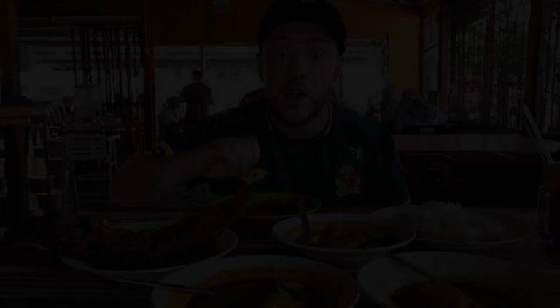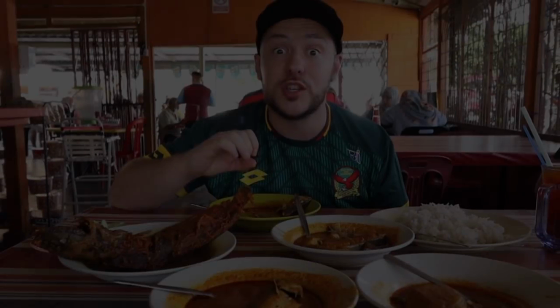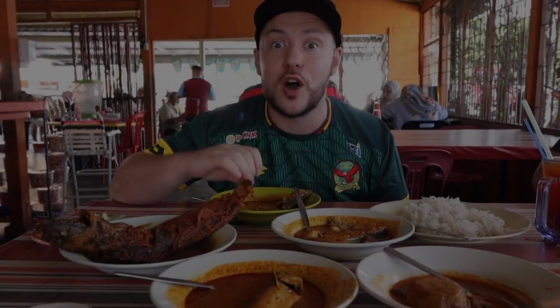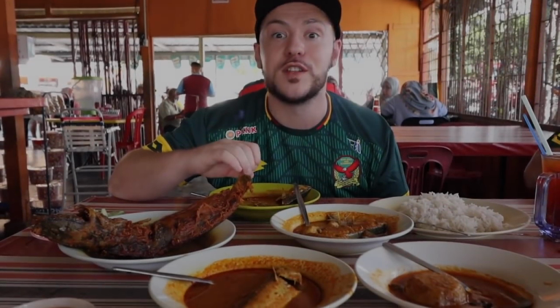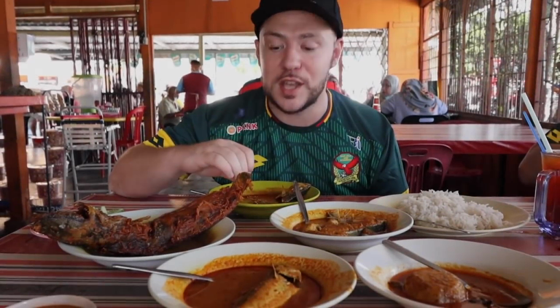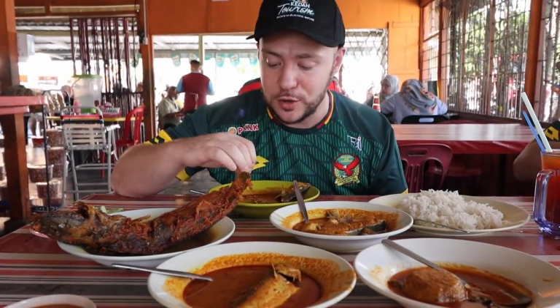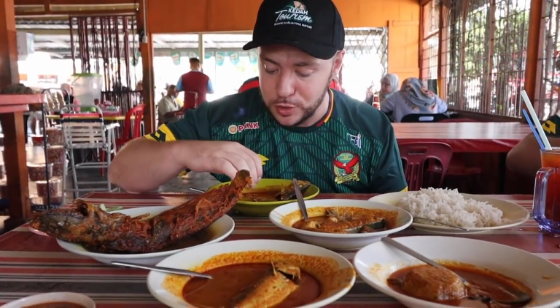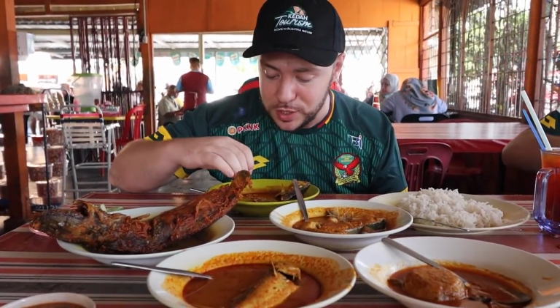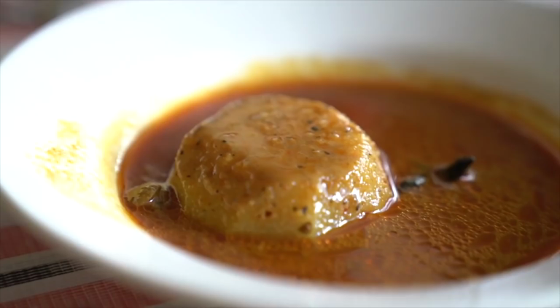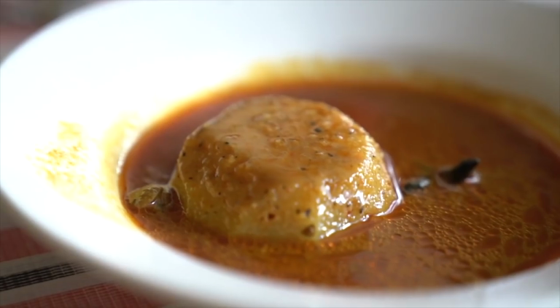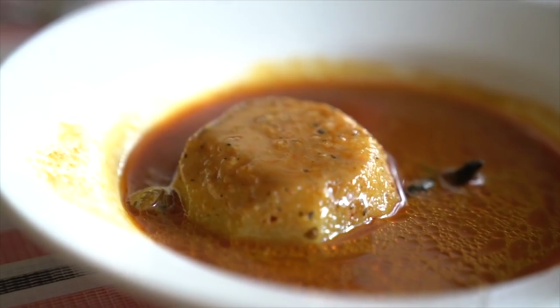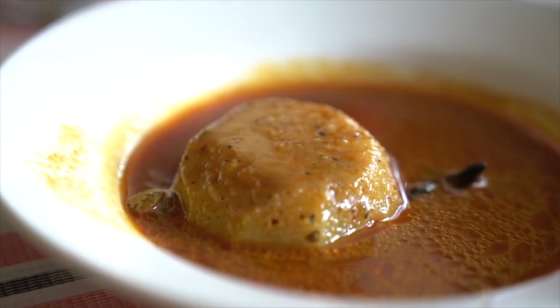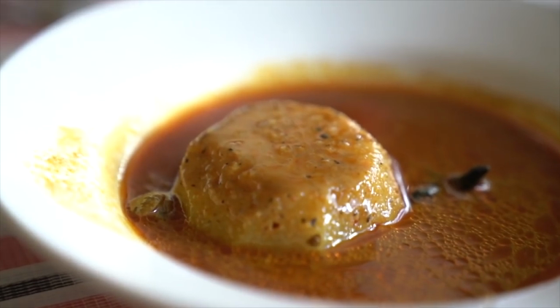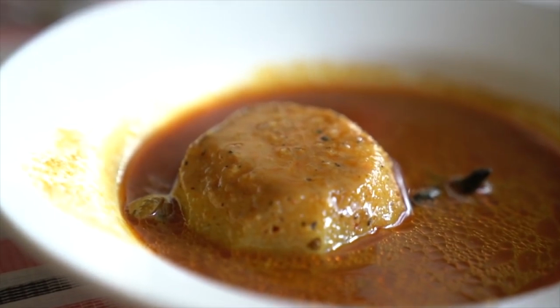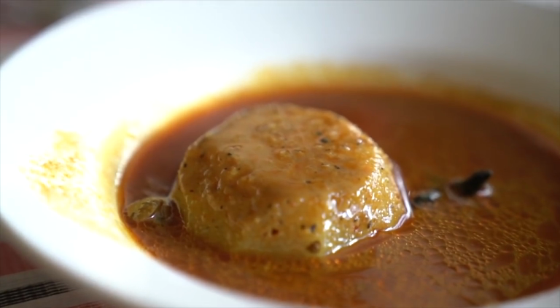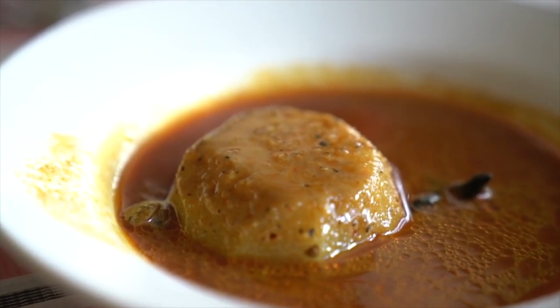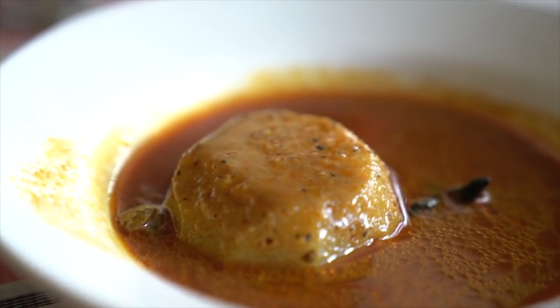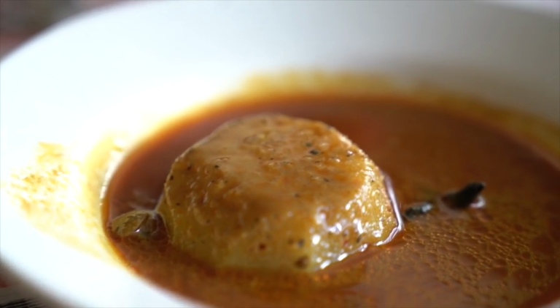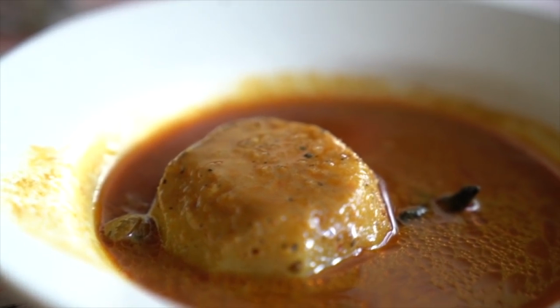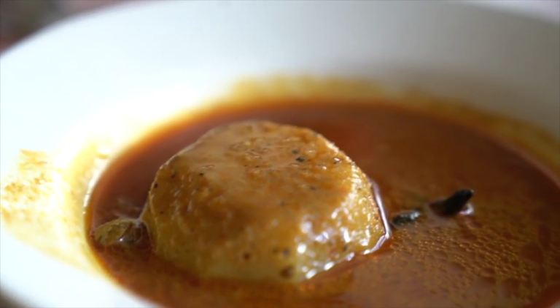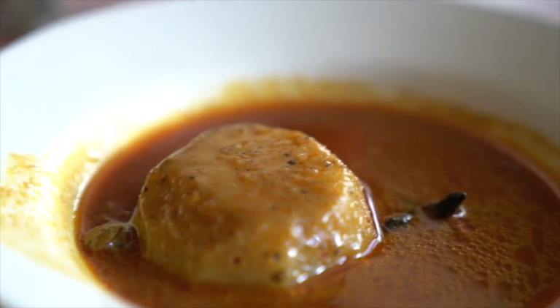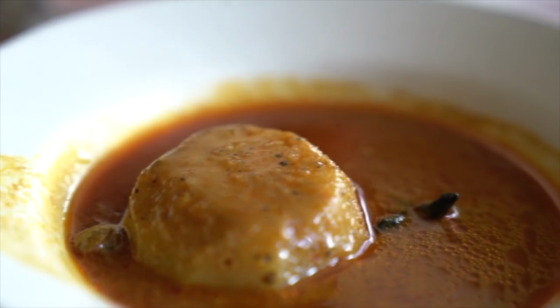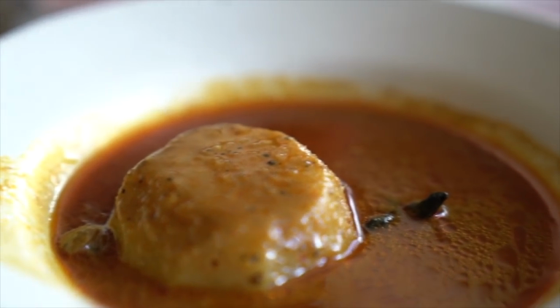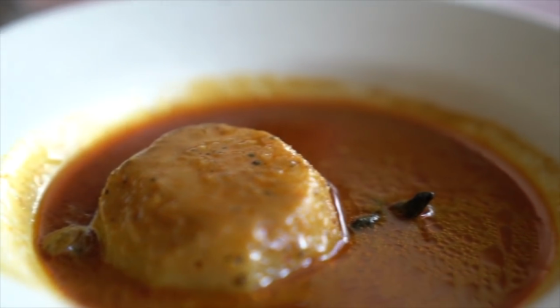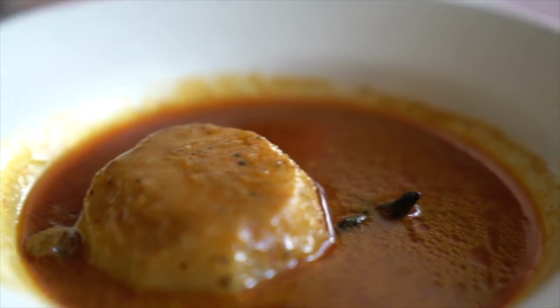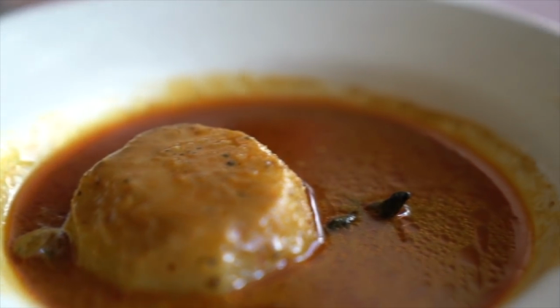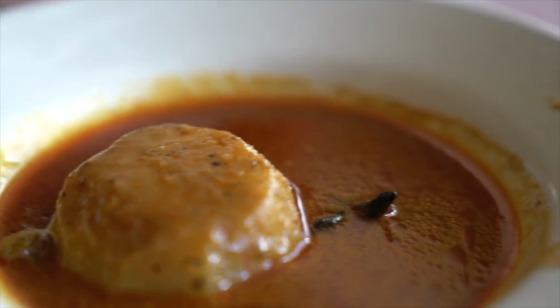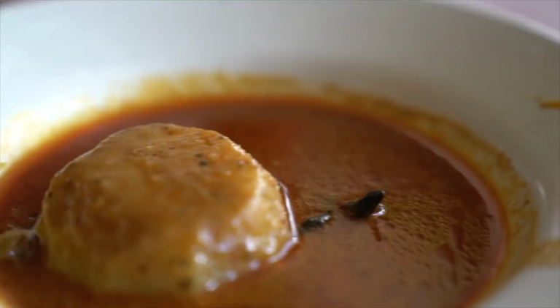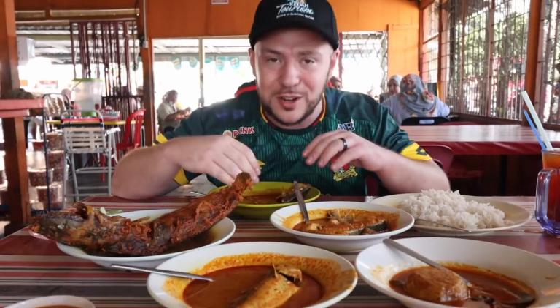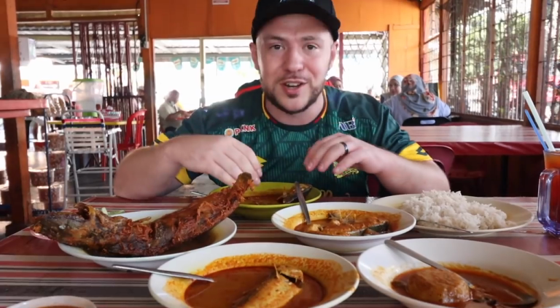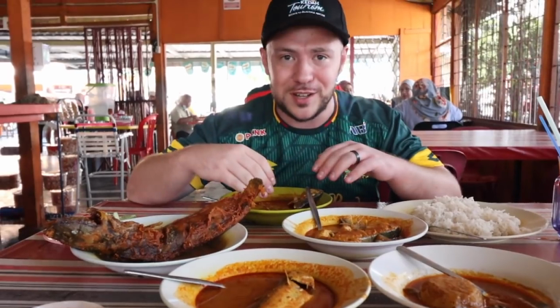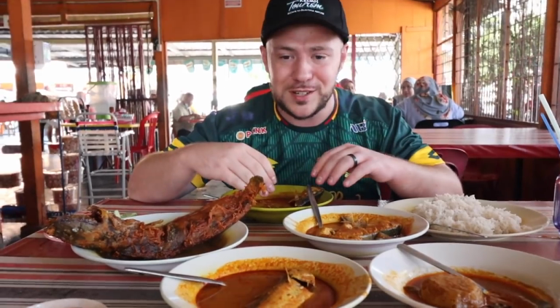Very soft and tender when you see it. That gulai is incredible. I can just drink this gulai by the bottle. That's how good it is.